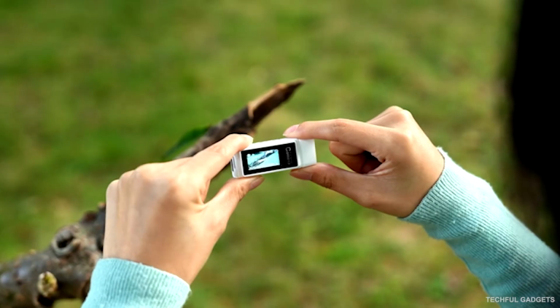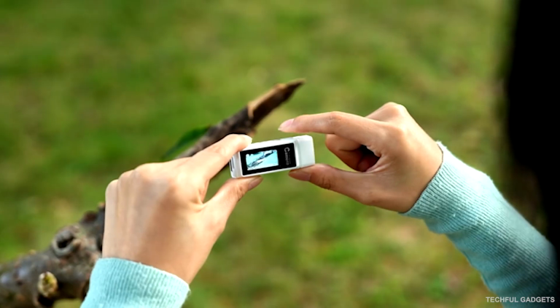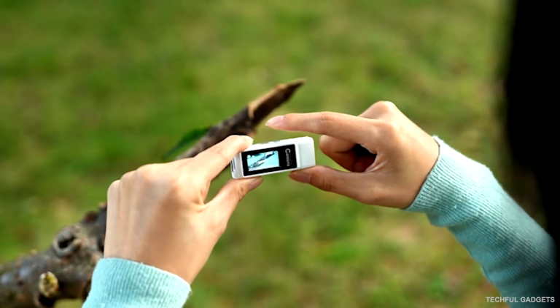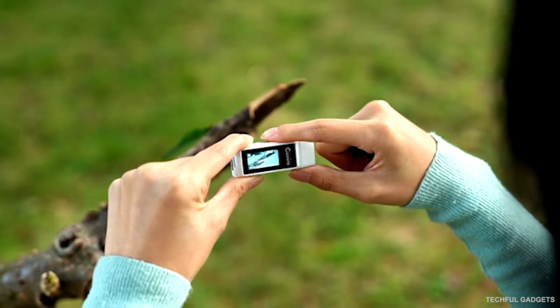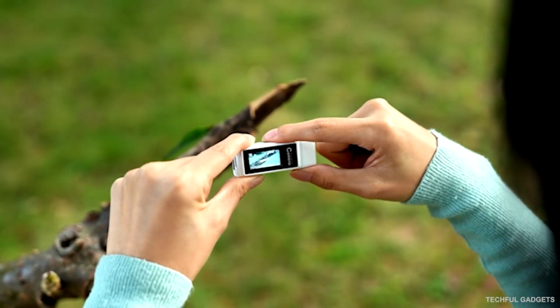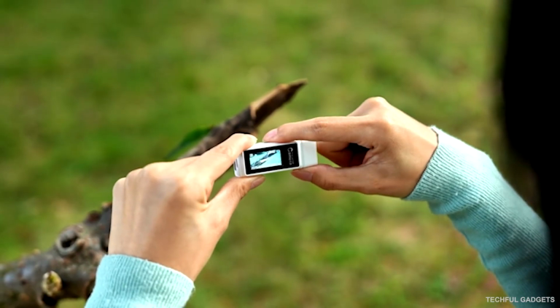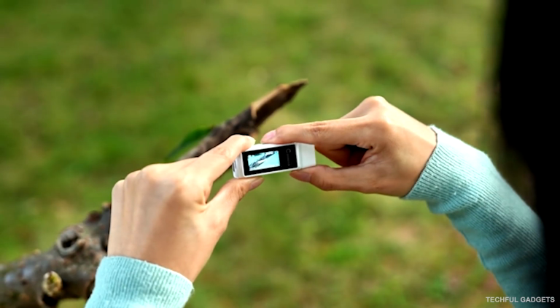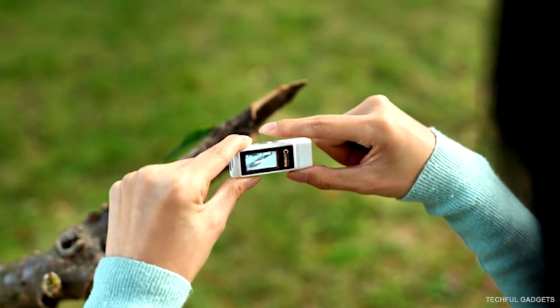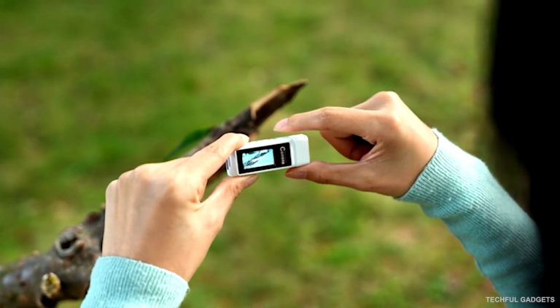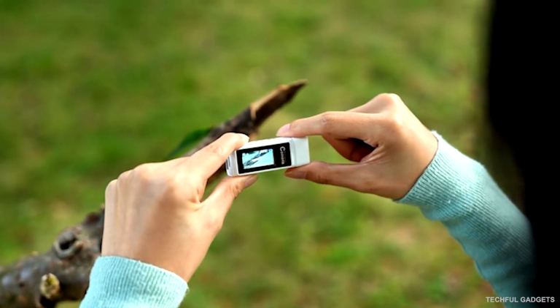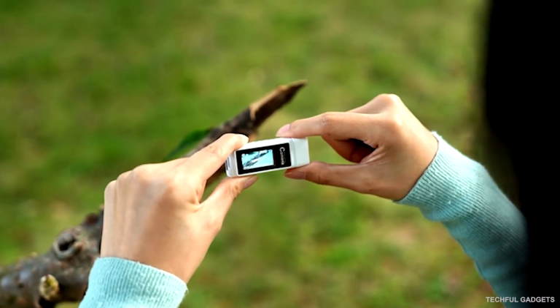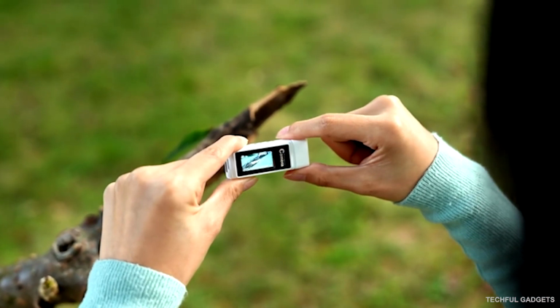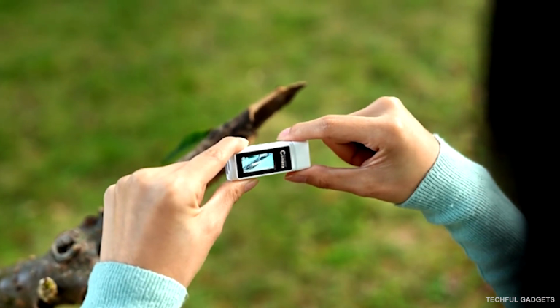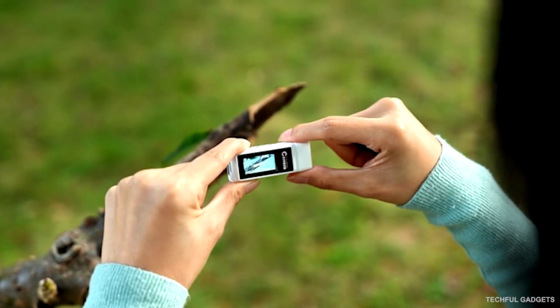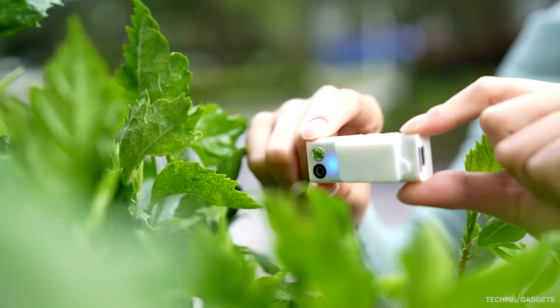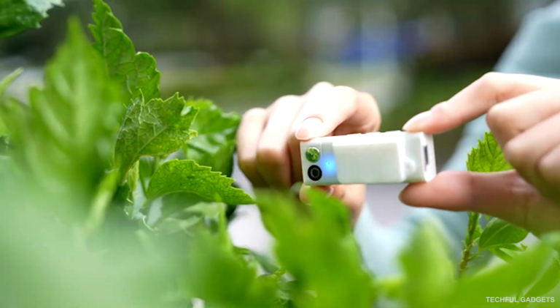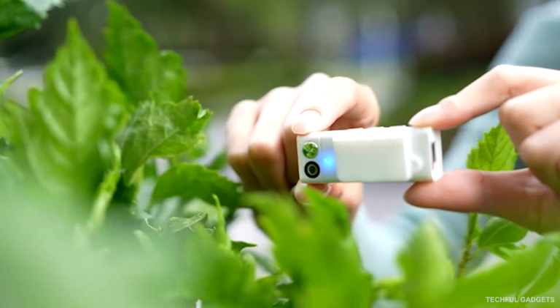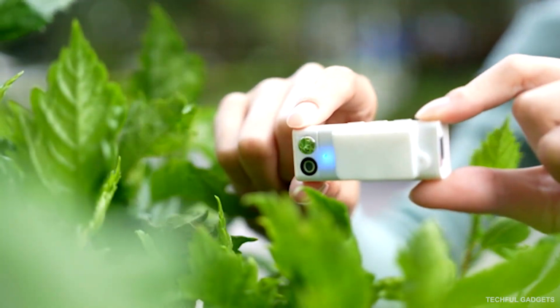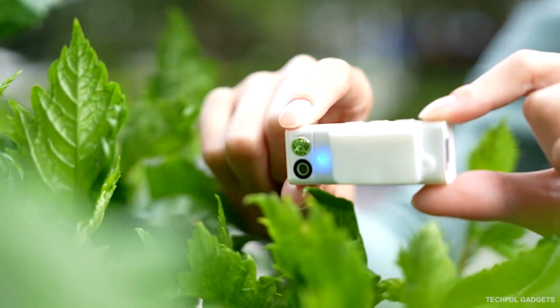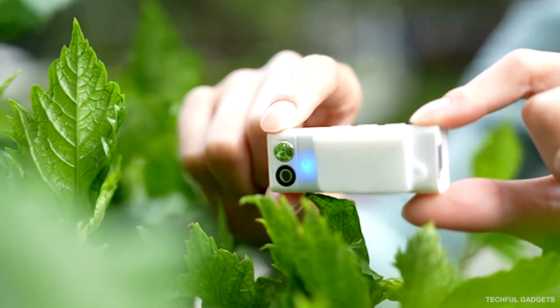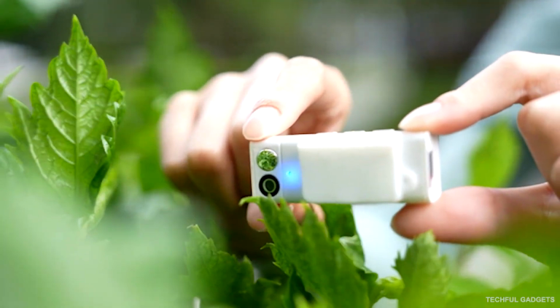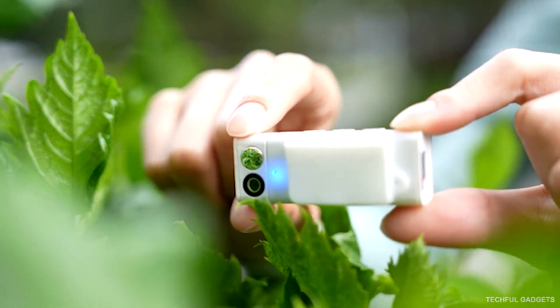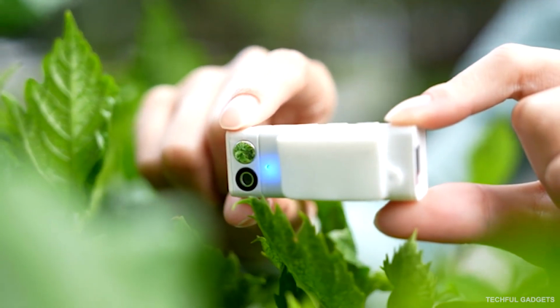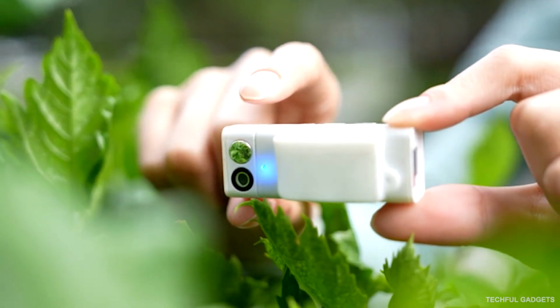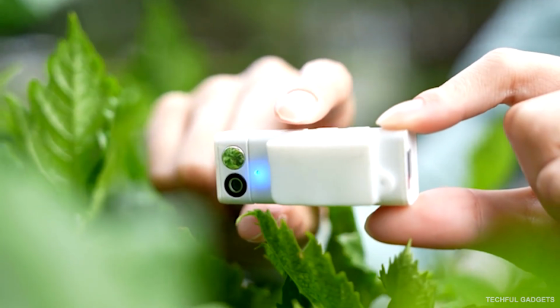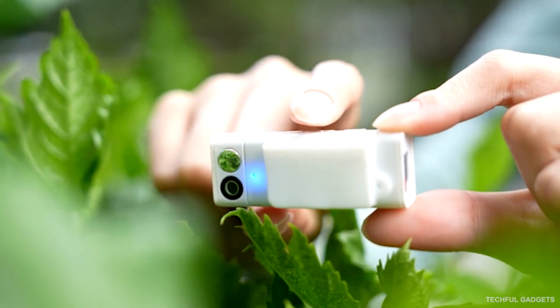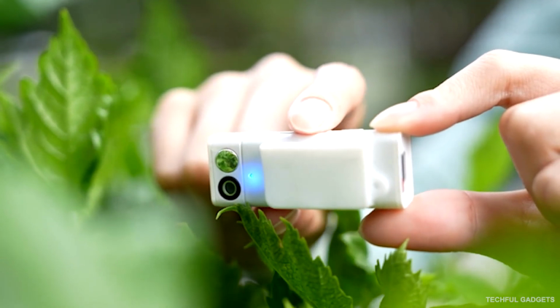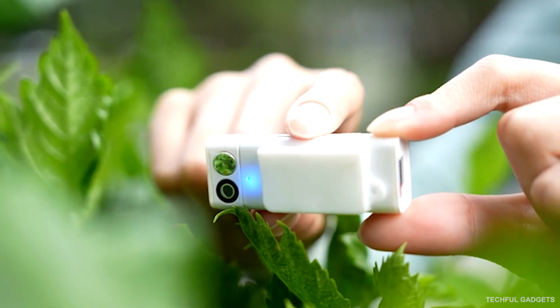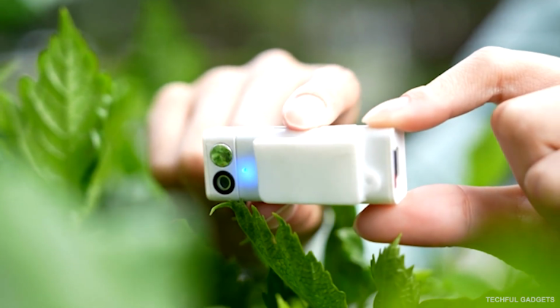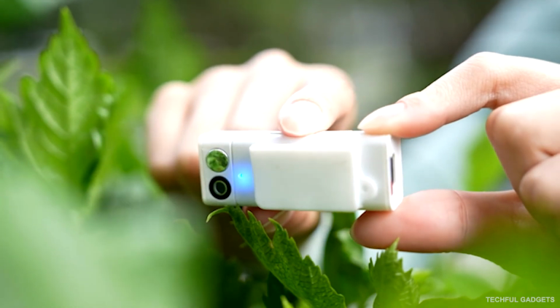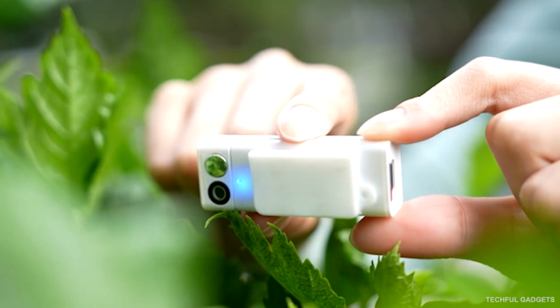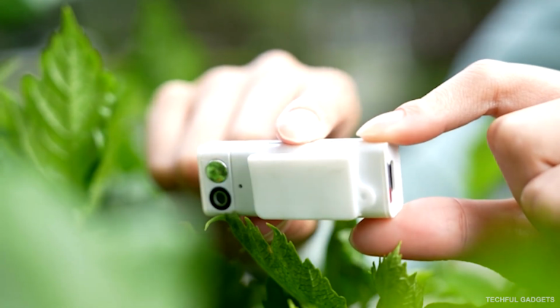Small, smart, and made for creators on the move — that's the SRTK.